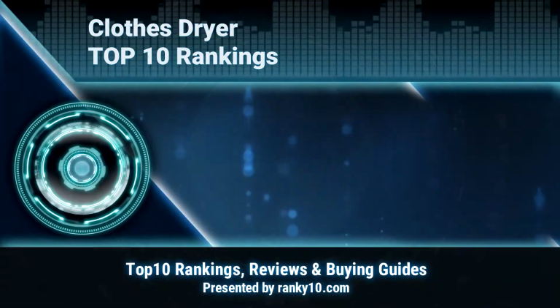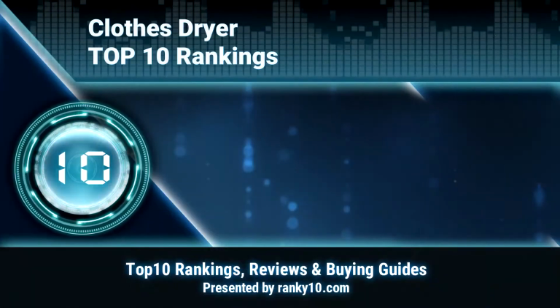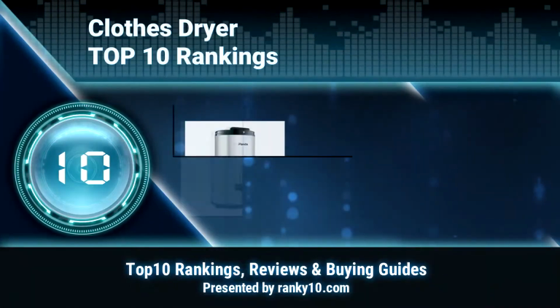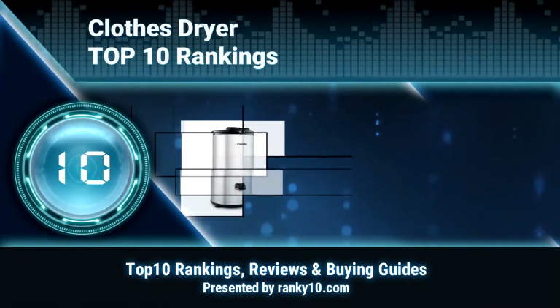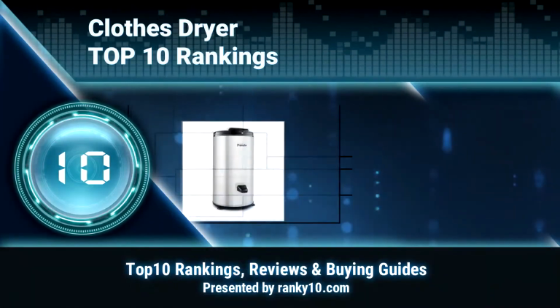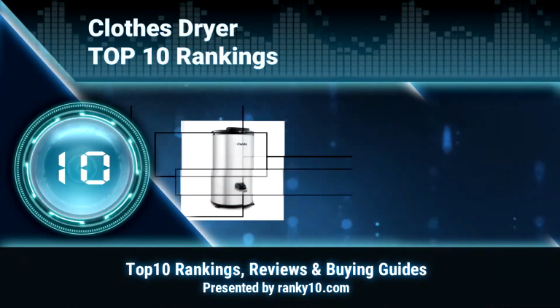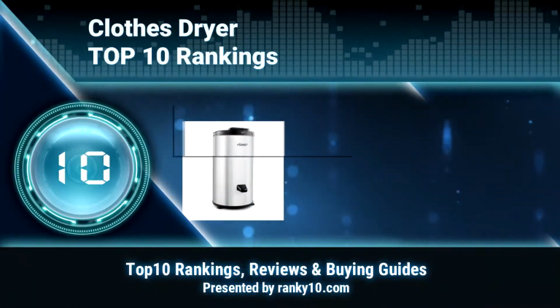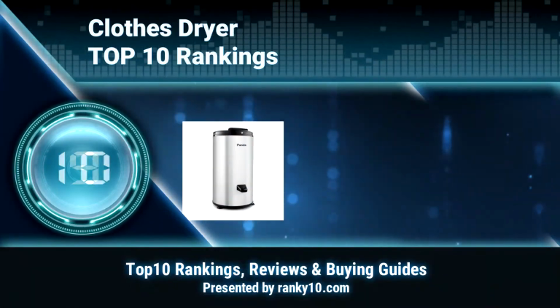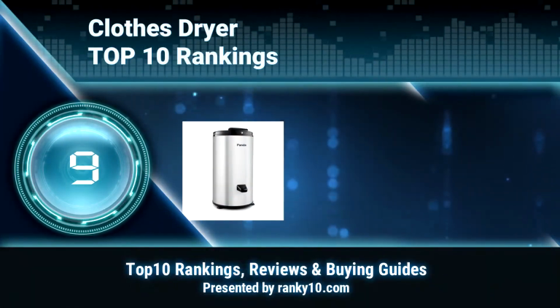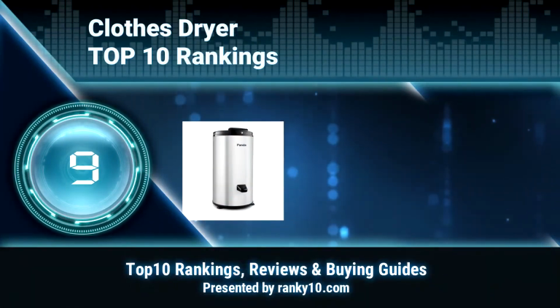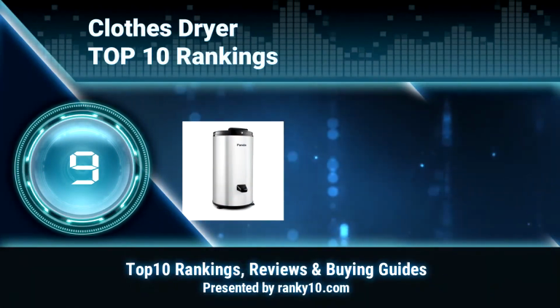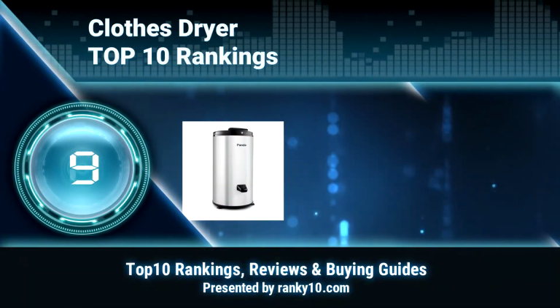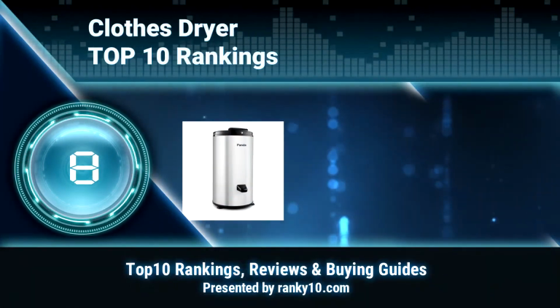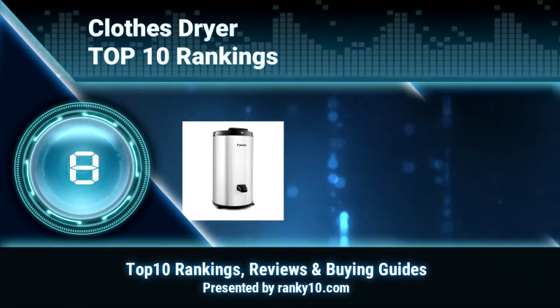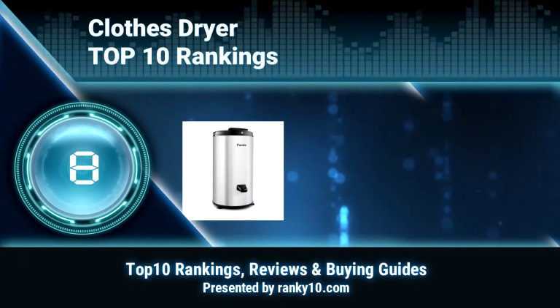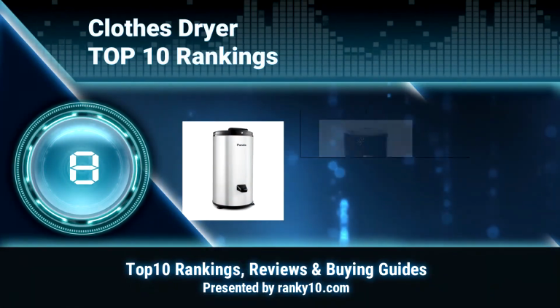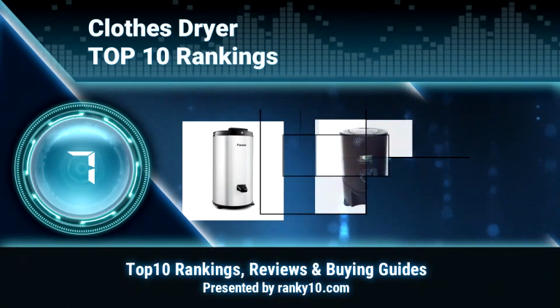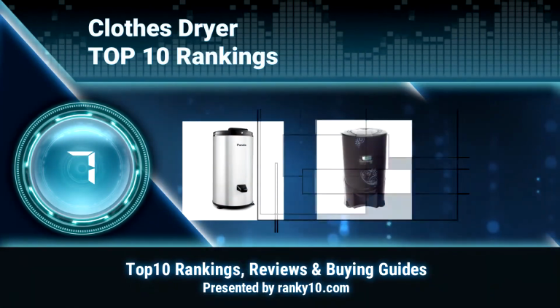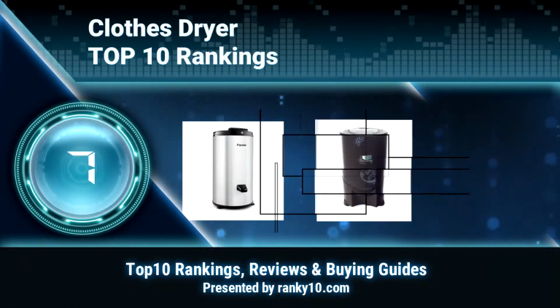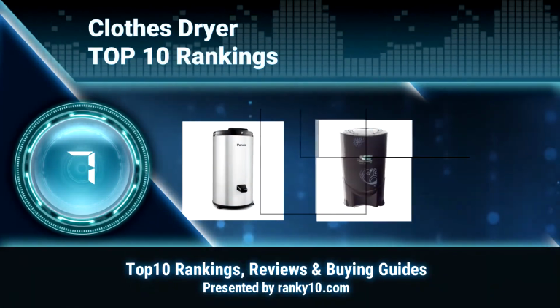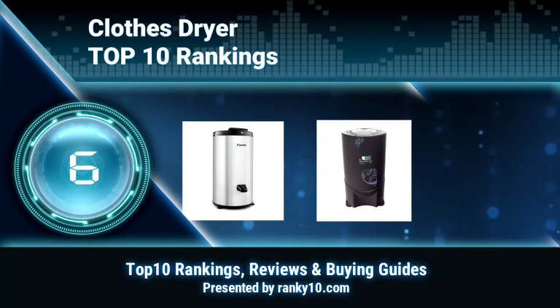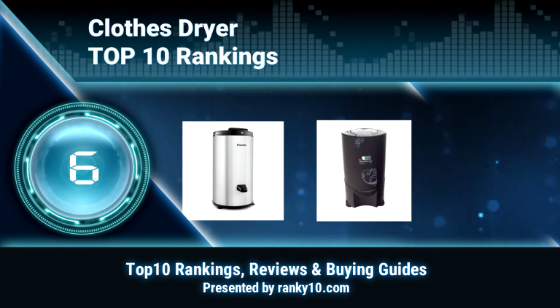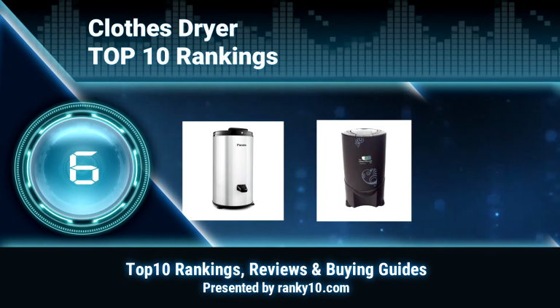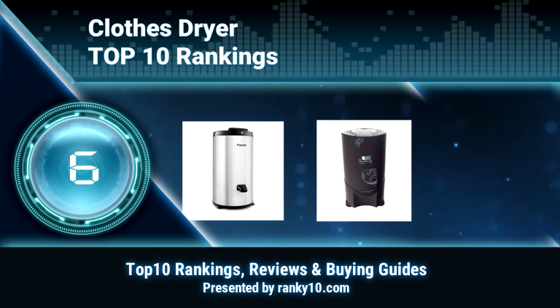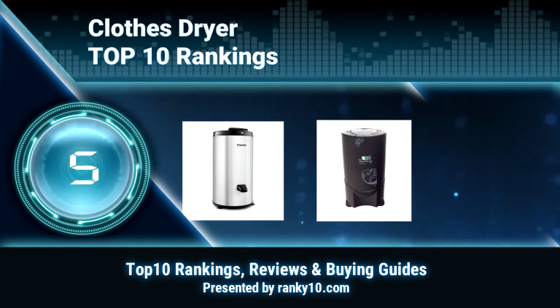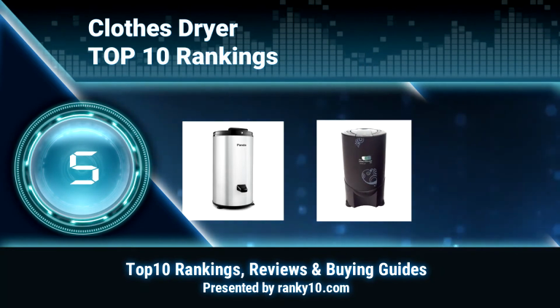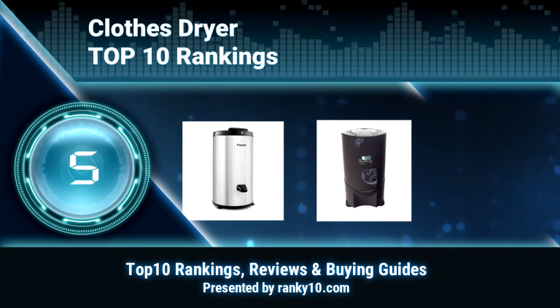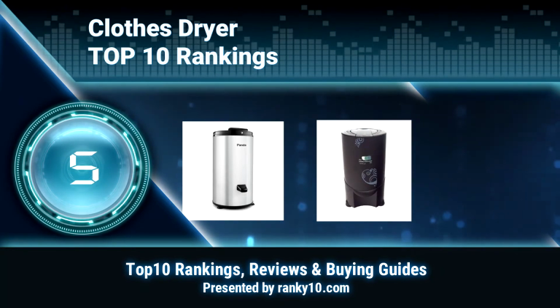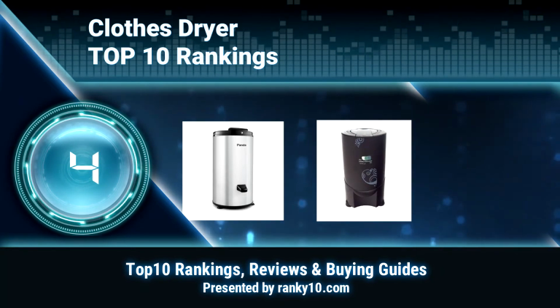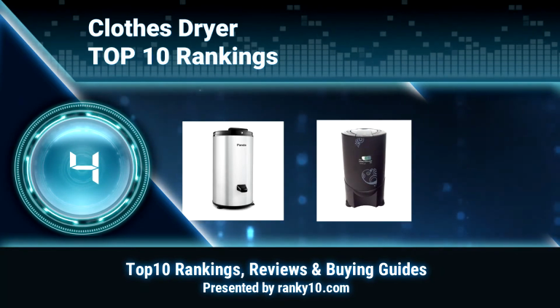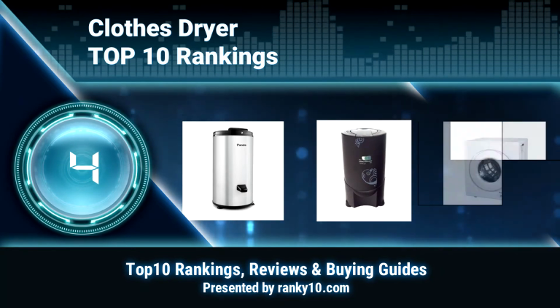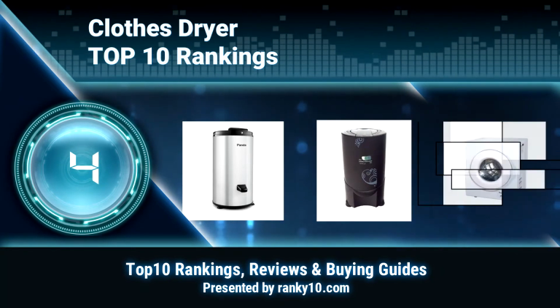Welcome to Ranky 10 Video Rankings. We announce the Top 10 Rankings of Clothes Dryers. Let's get started.